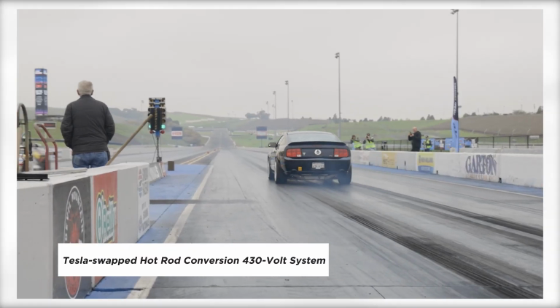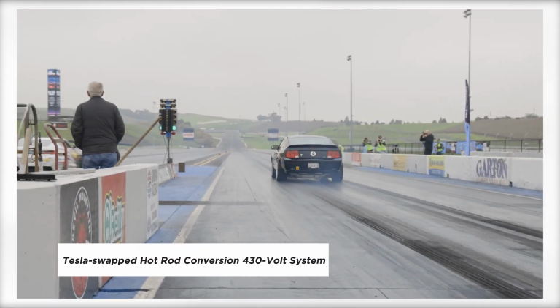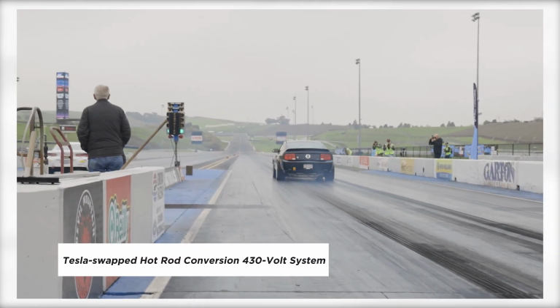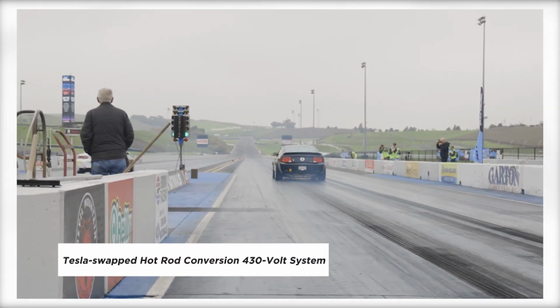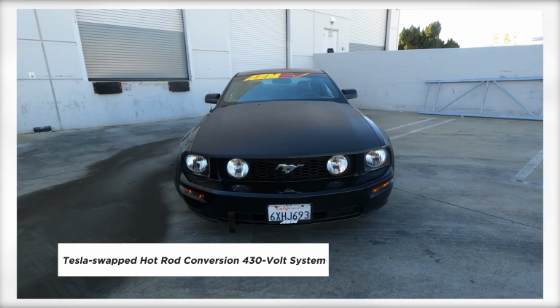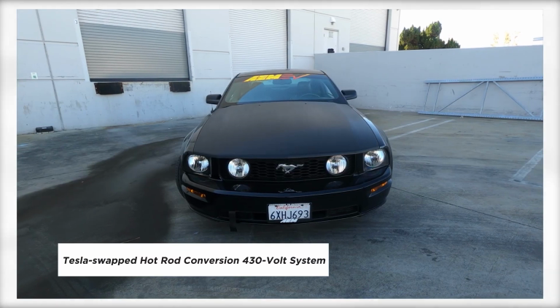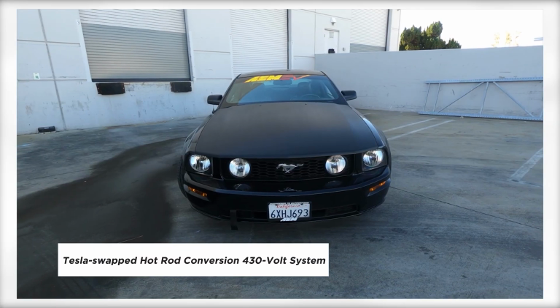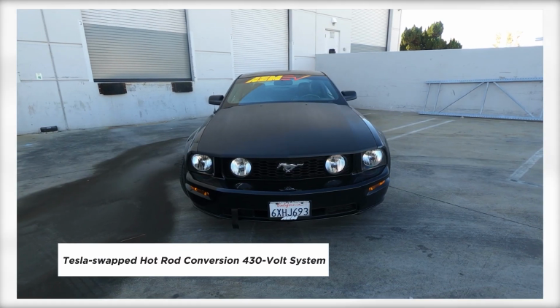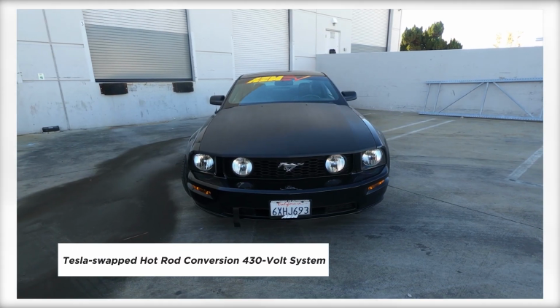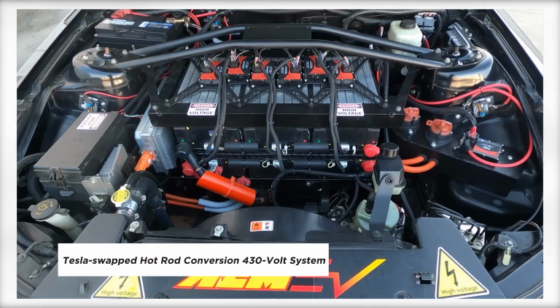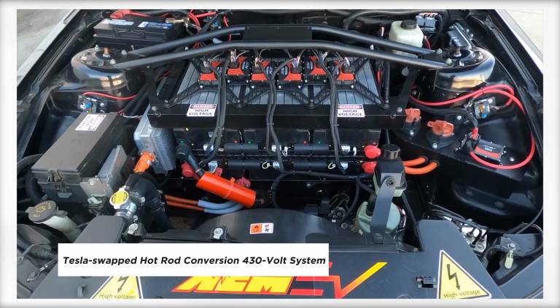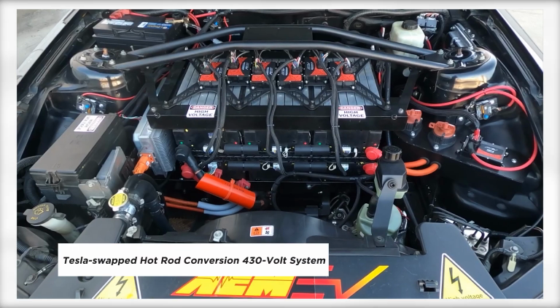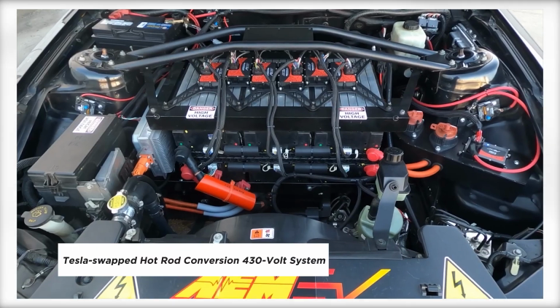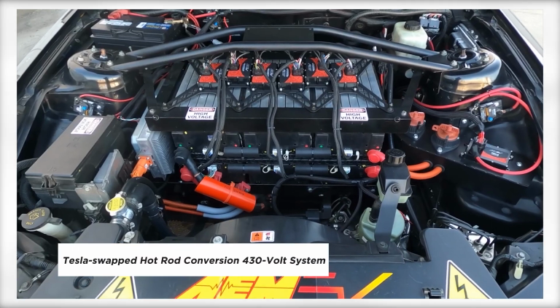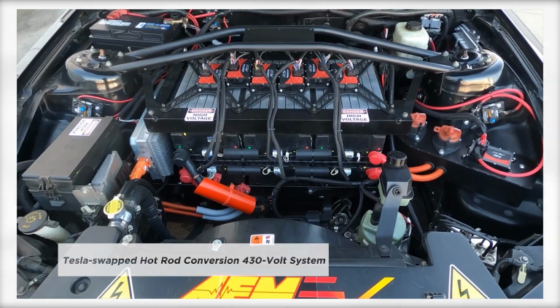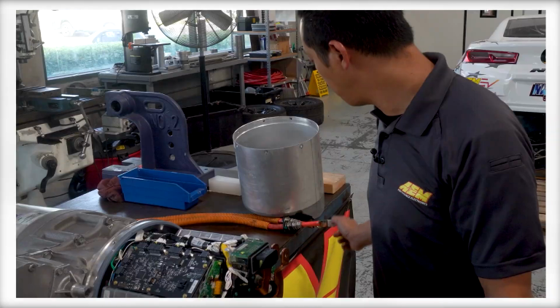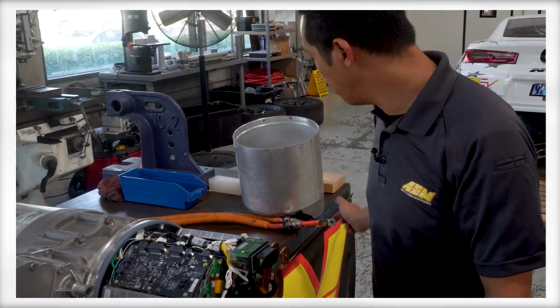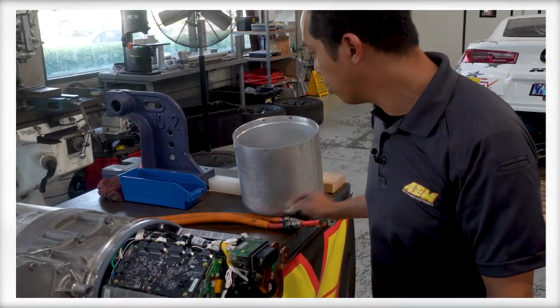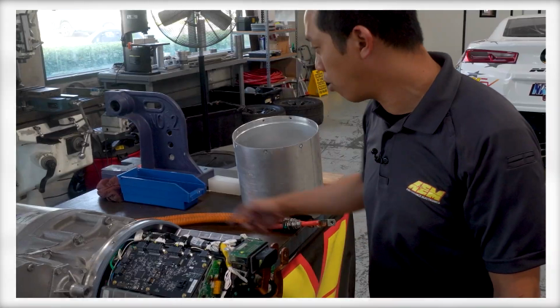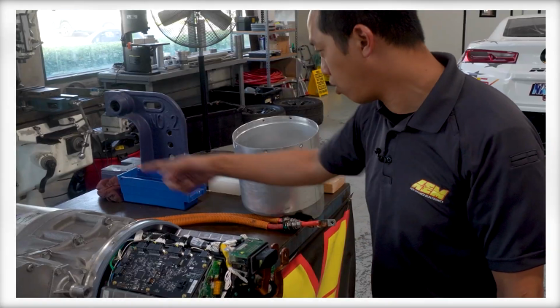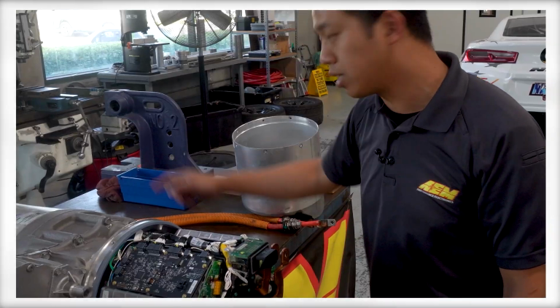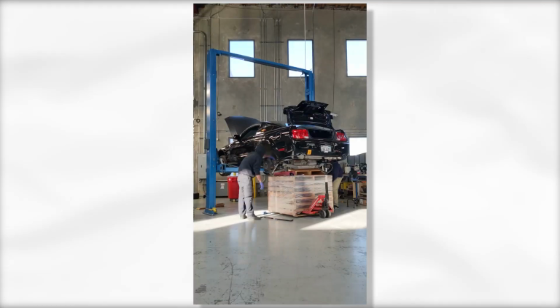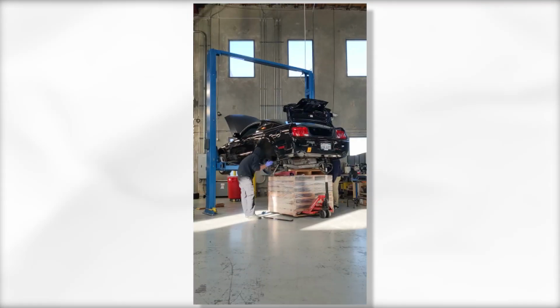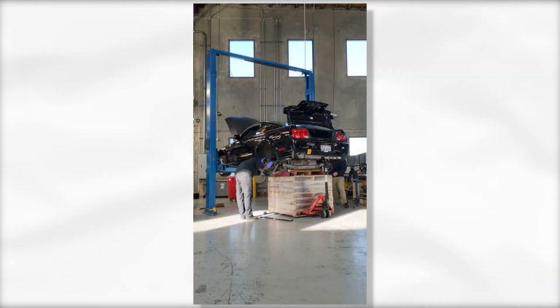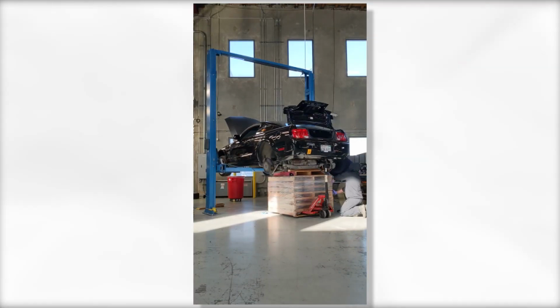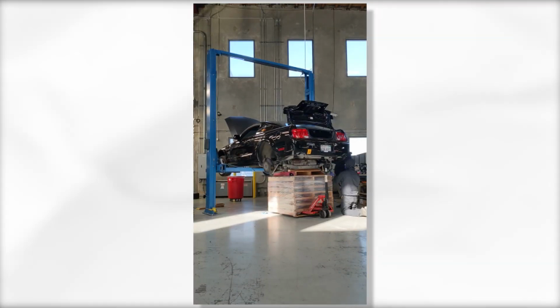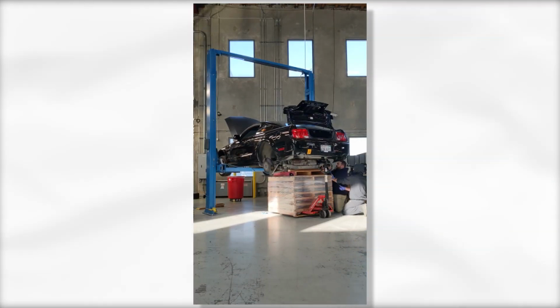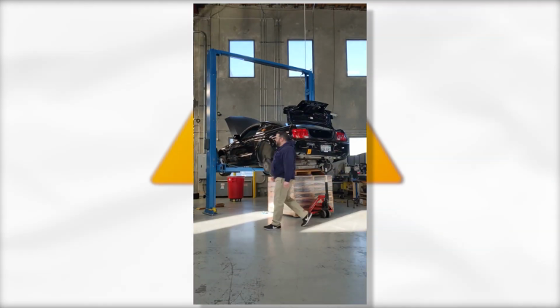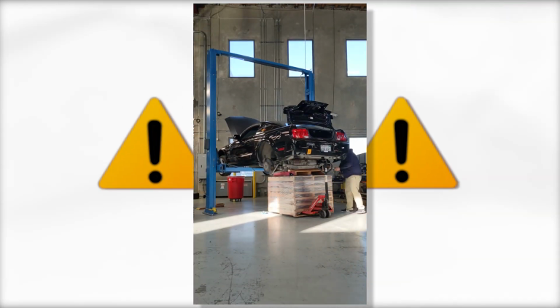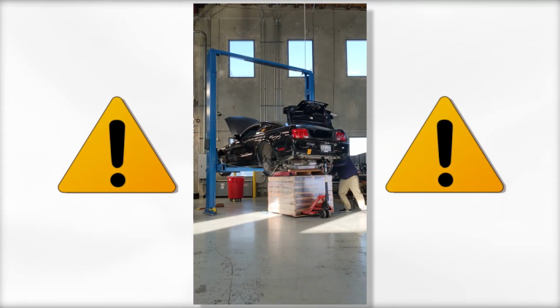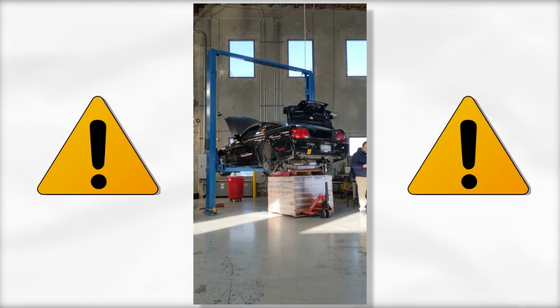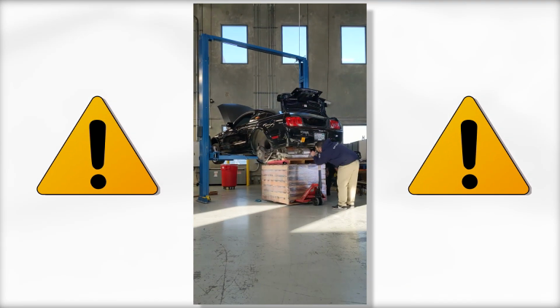Once you're properly trained and have fully de-energized the system and checked voltages, they can be perfectly safe to work on. But until then, use caution.